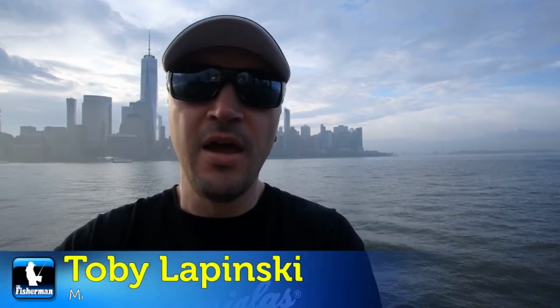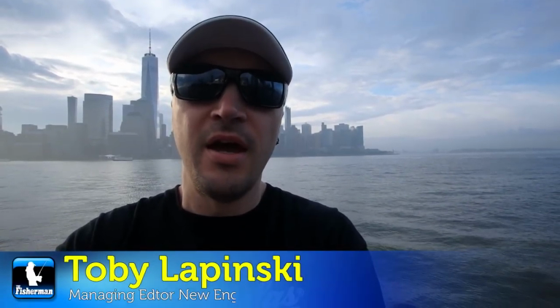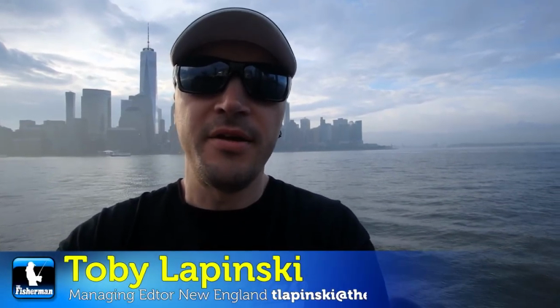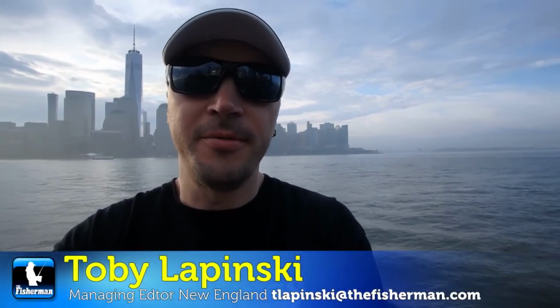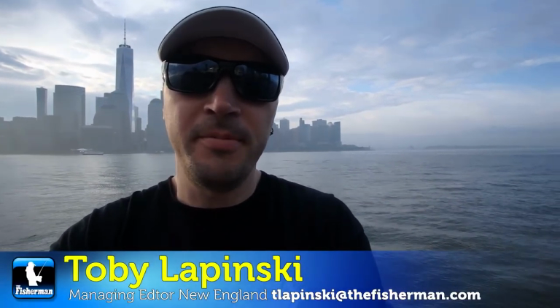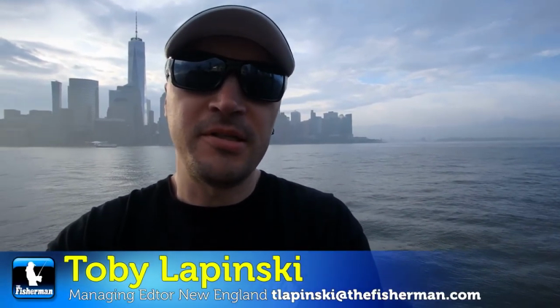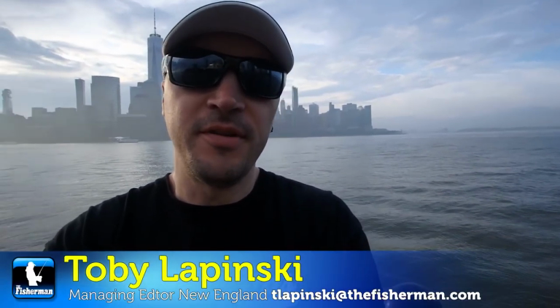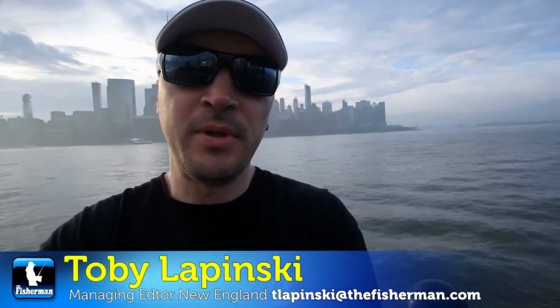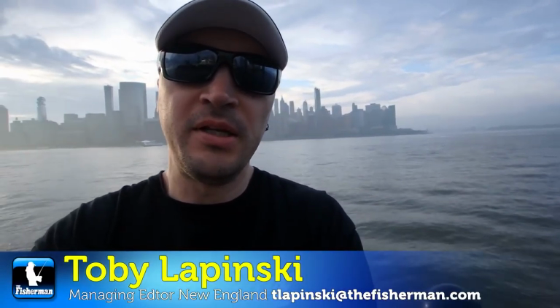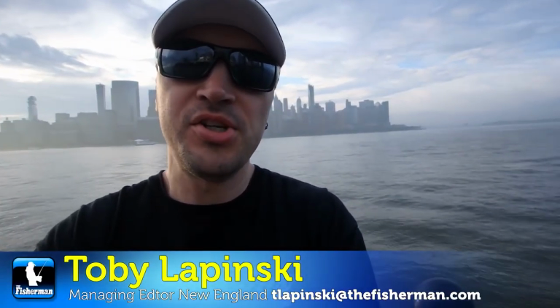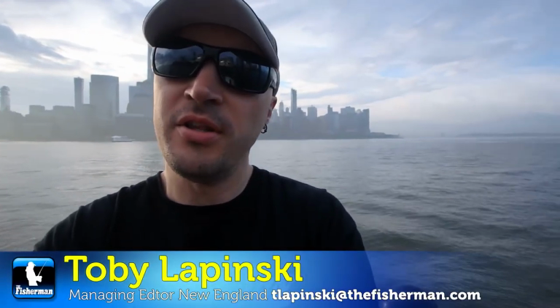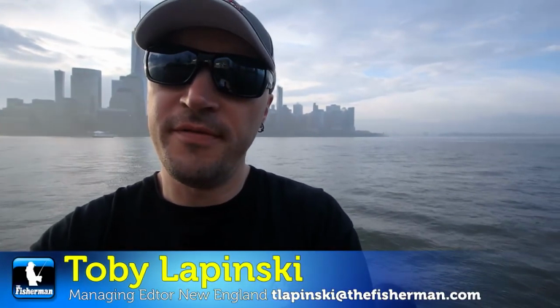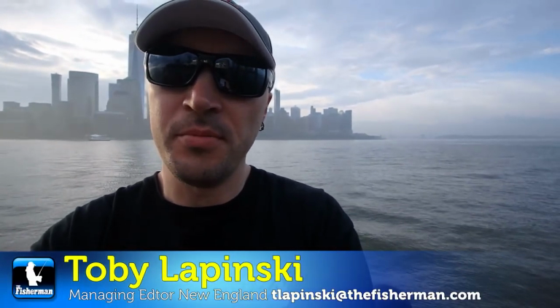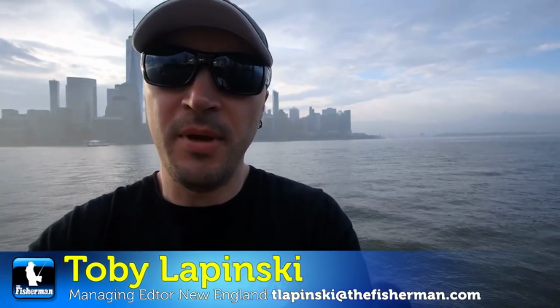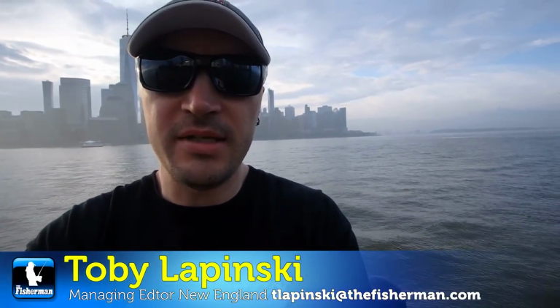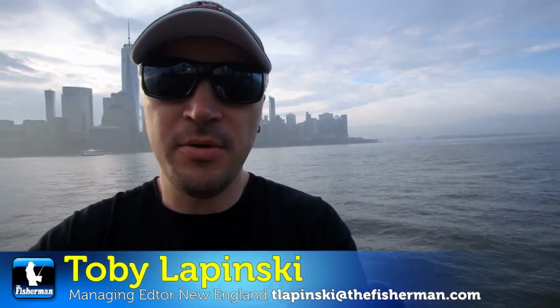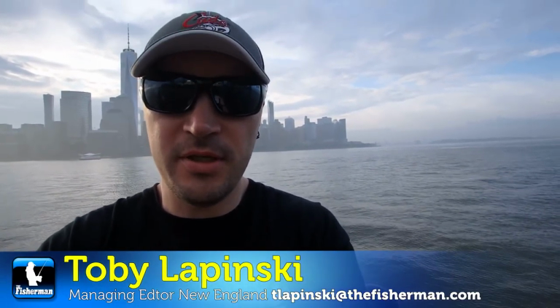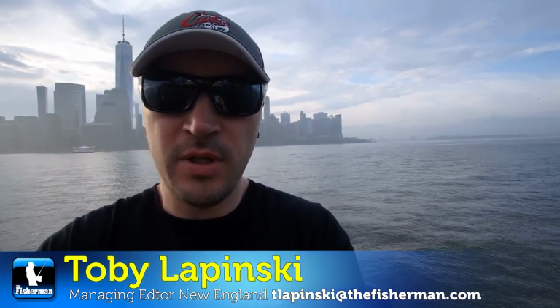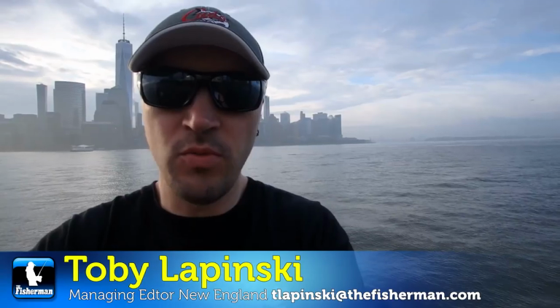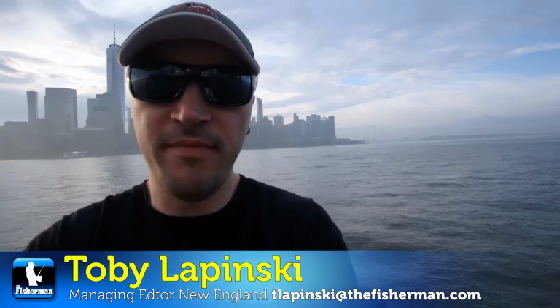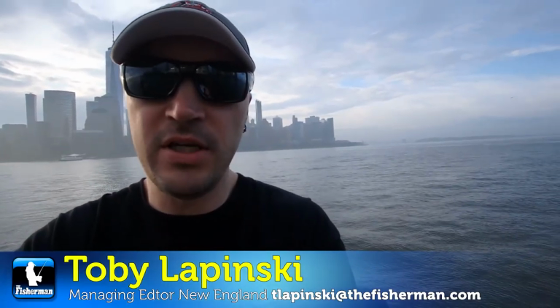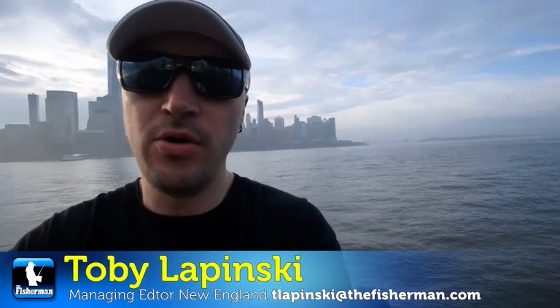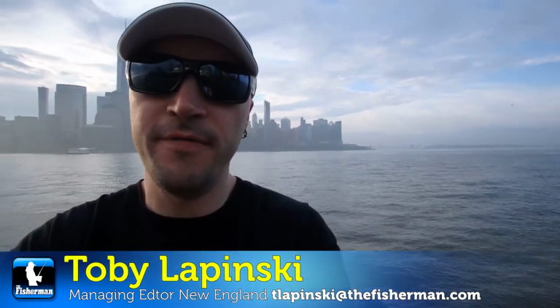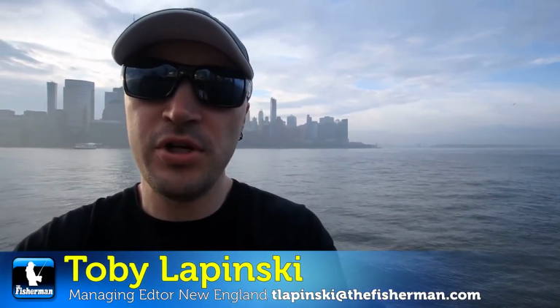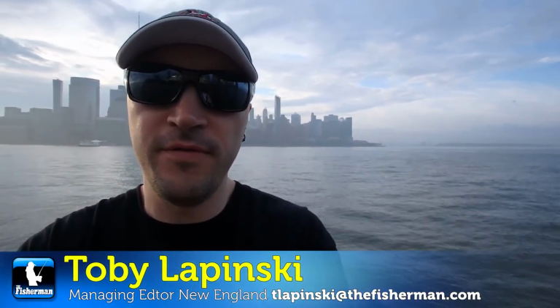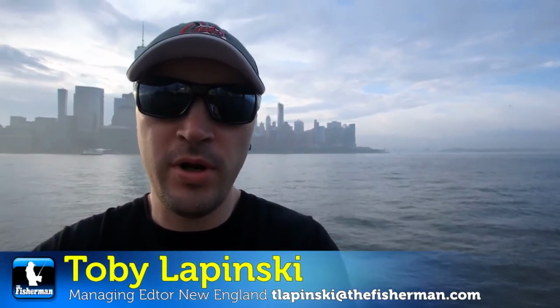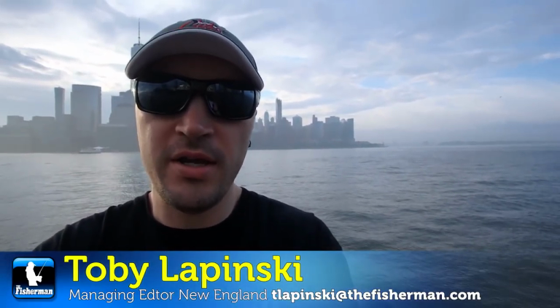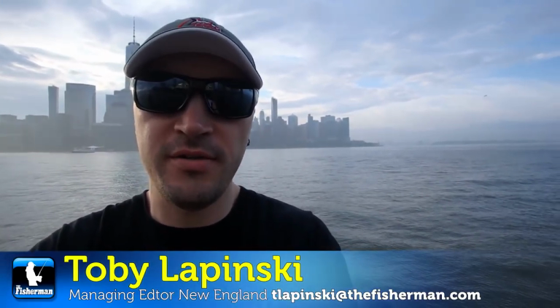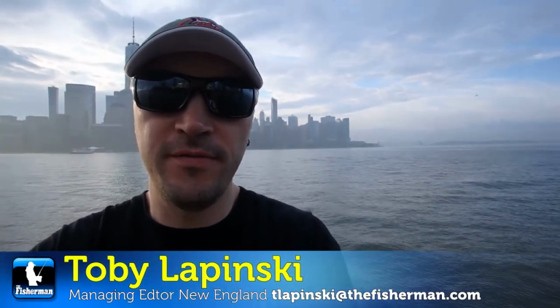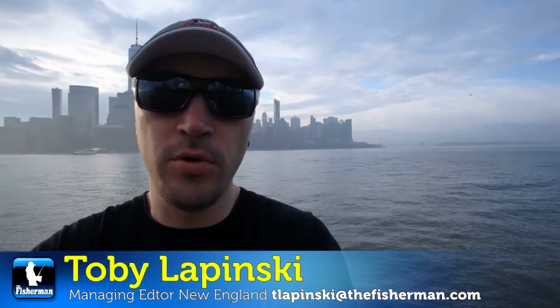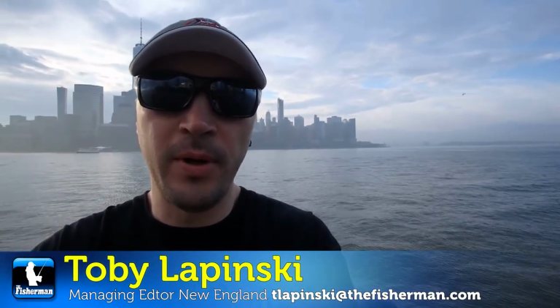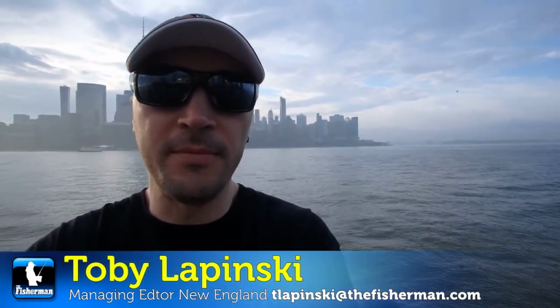Hey there, Toby Lipinski for the New England edition of the Fisherman Magazine with this week's web video, Fishing Forecast for New England.